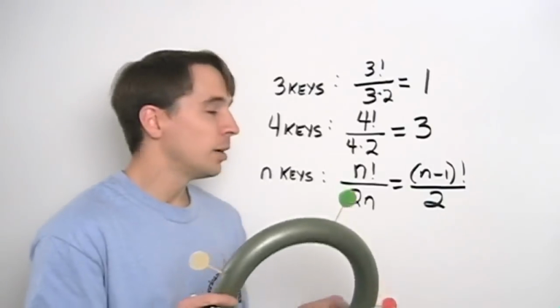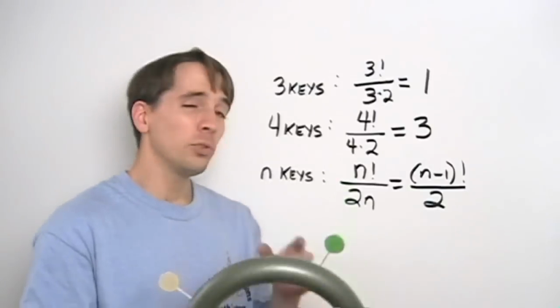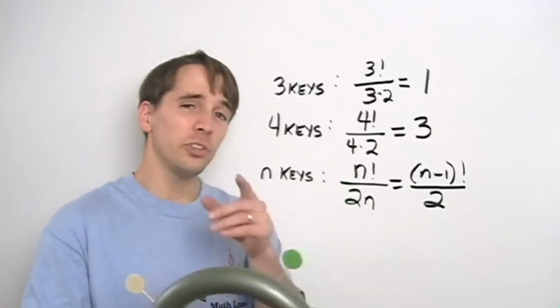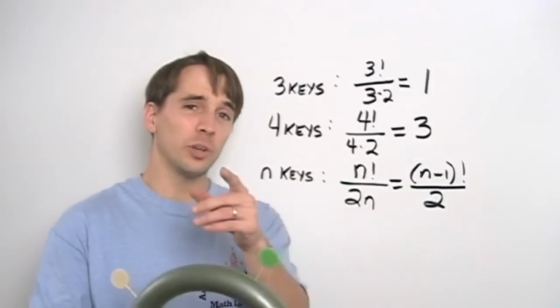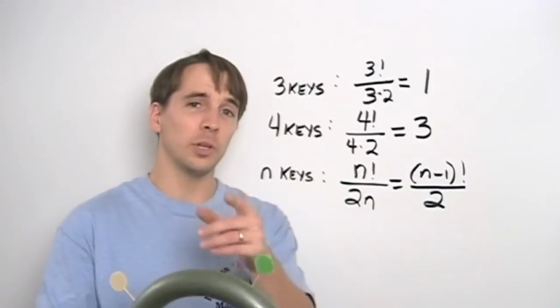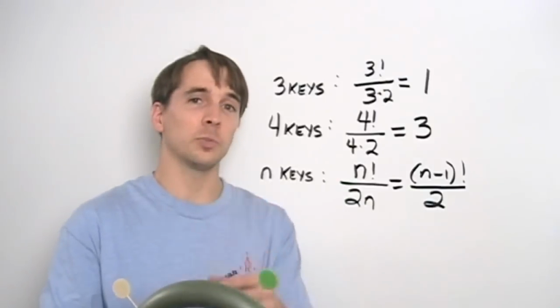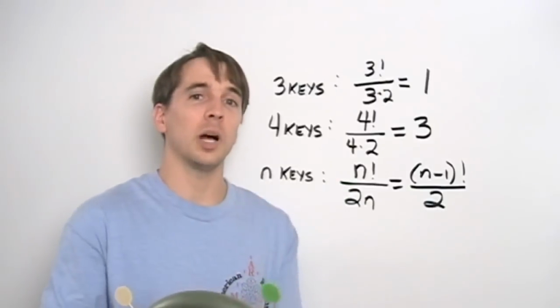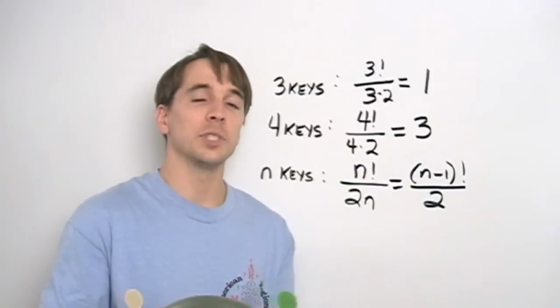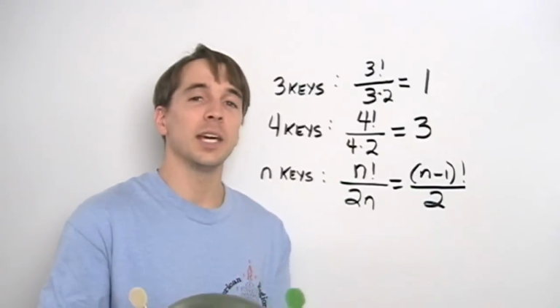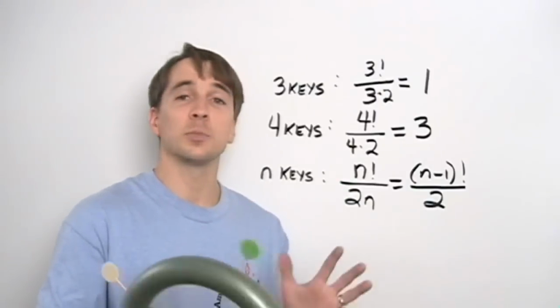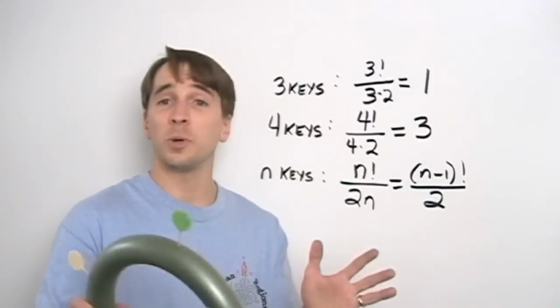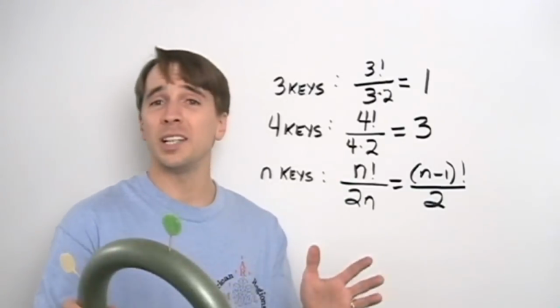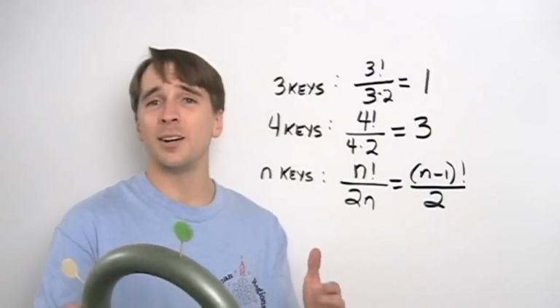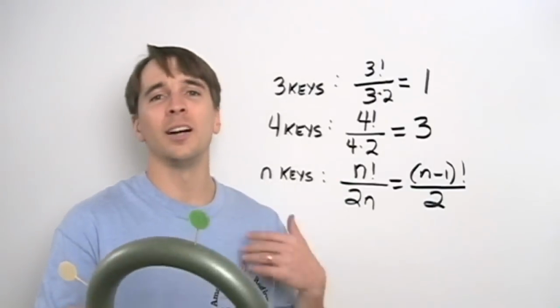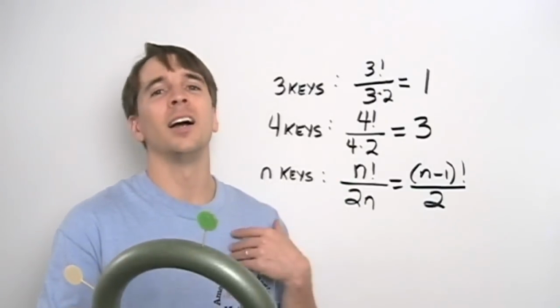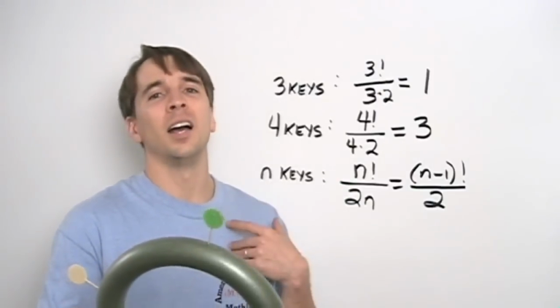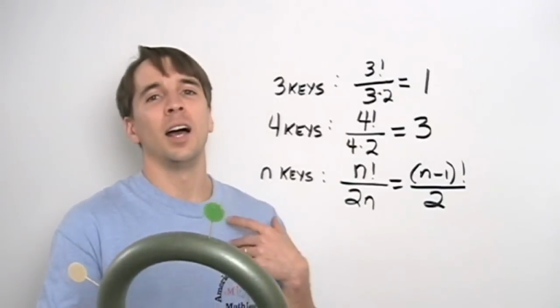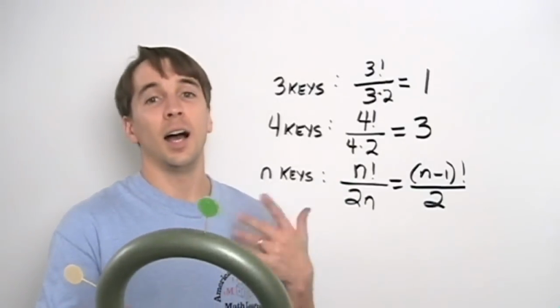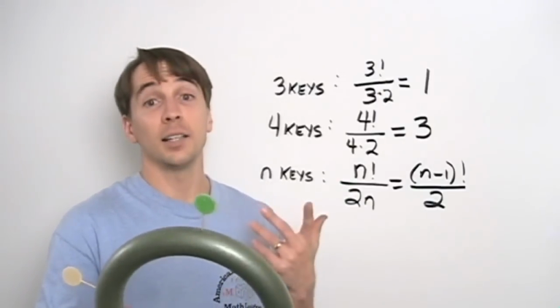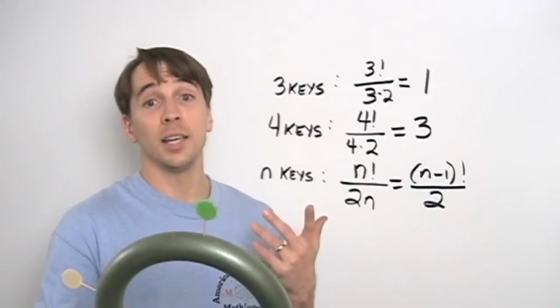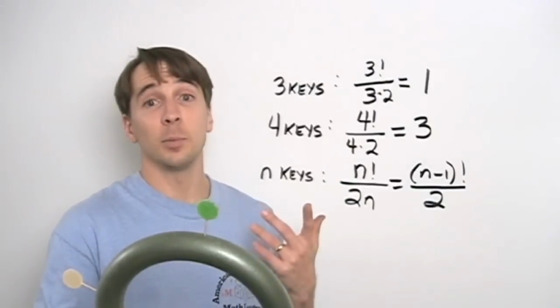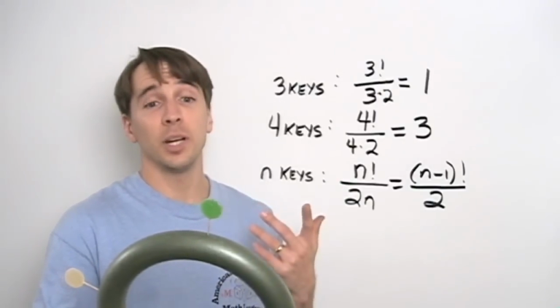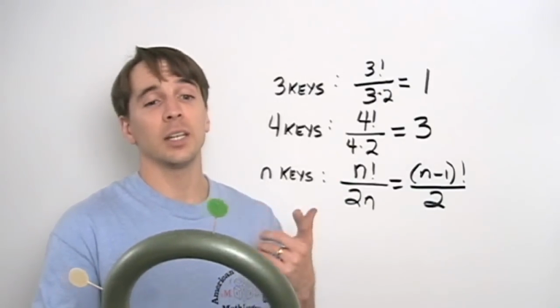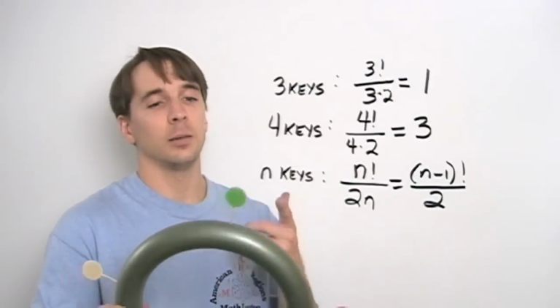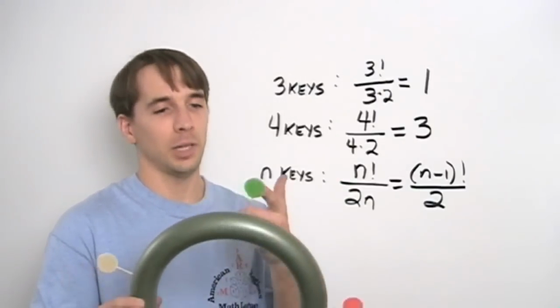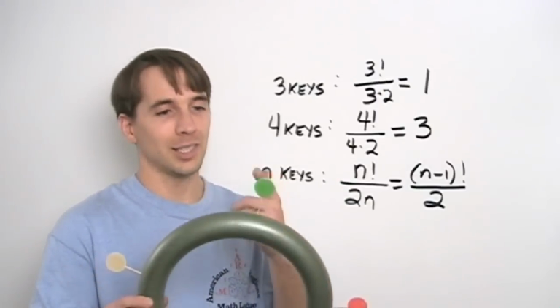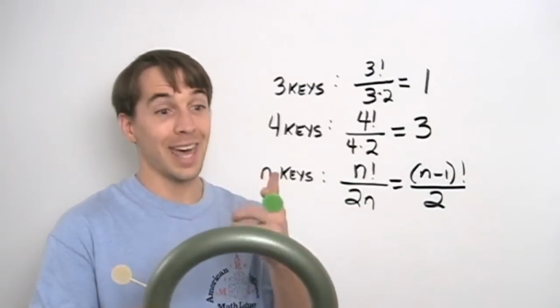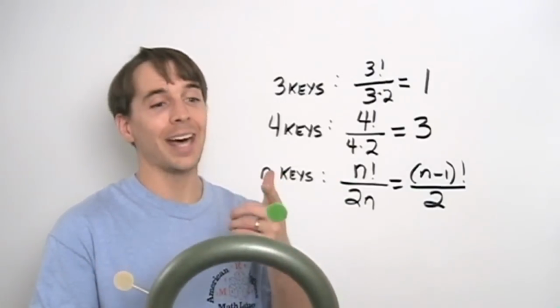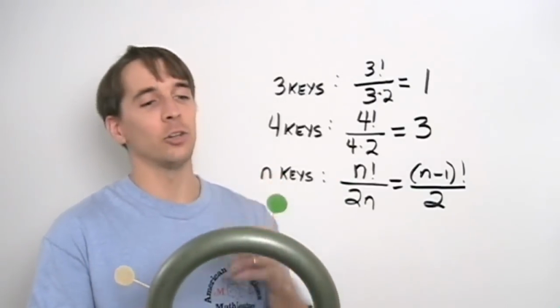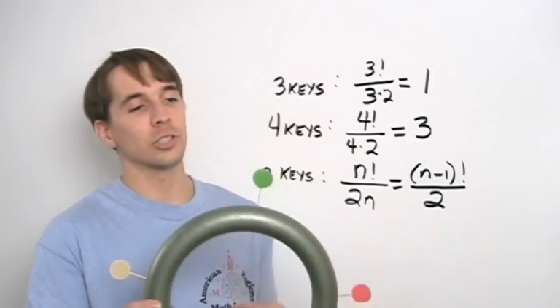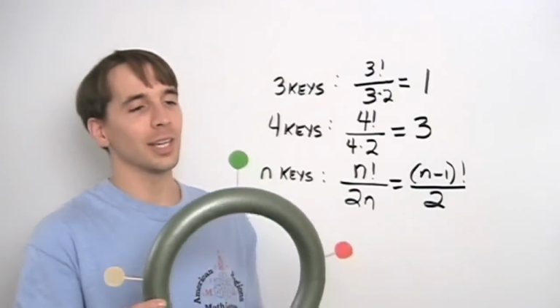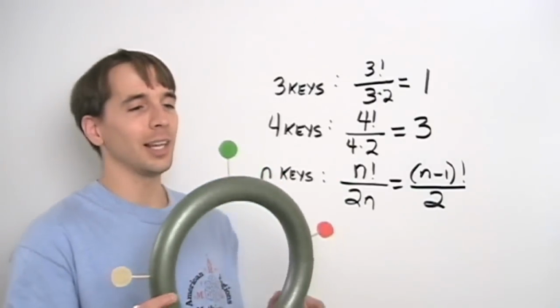Another reason you don't want to just memorize all these formulas is there are all sorts of diabolical variations on this problem. Memorizing formulas won't help you with those, but understanding the methods we used to solve this problem will get you through pretty easily. We'll see some of those problems next.